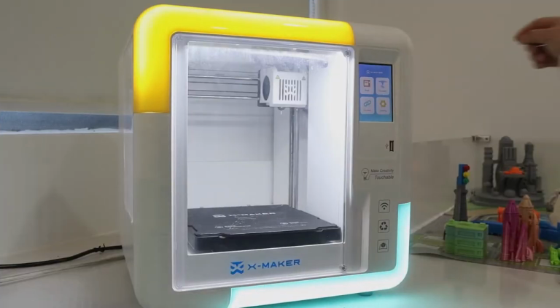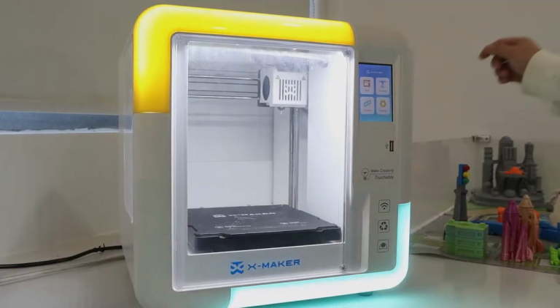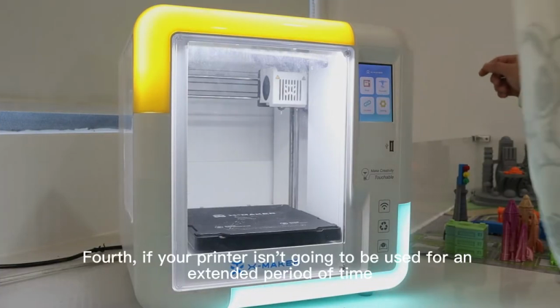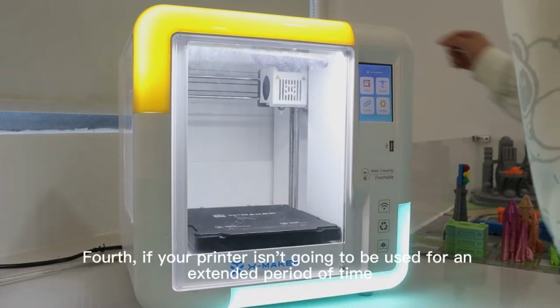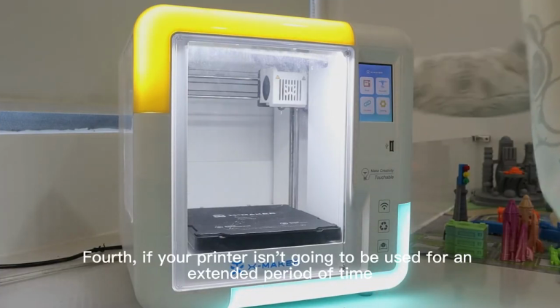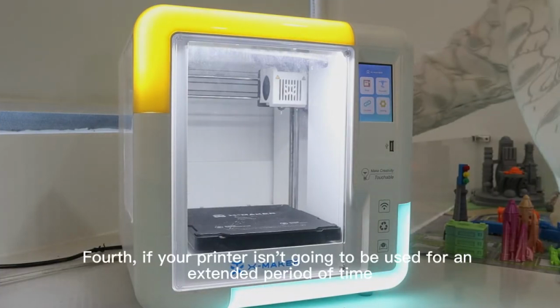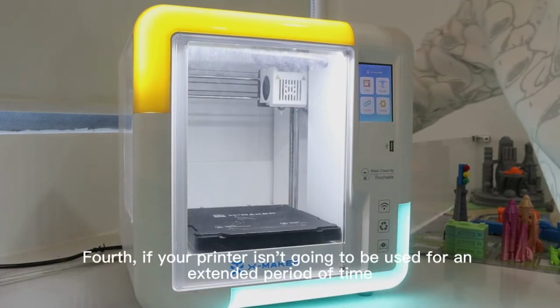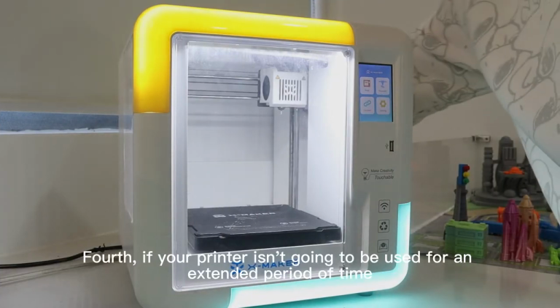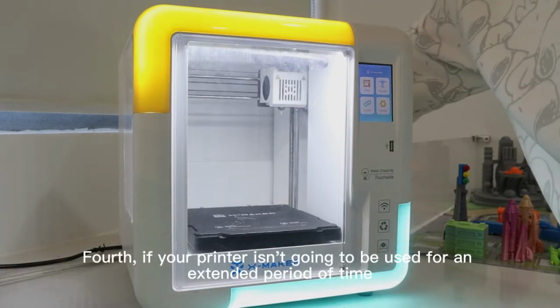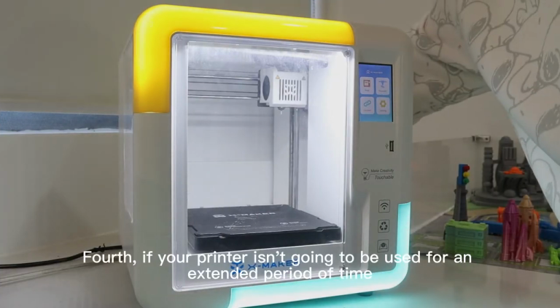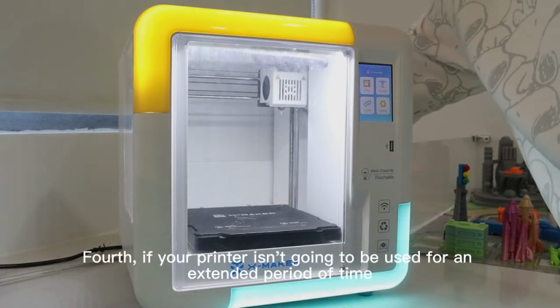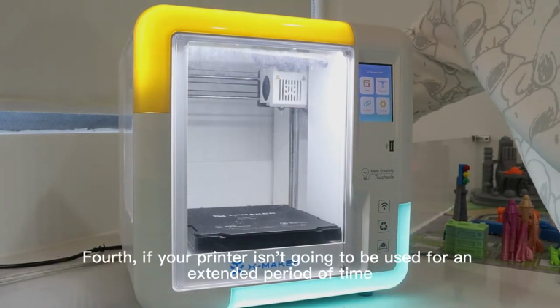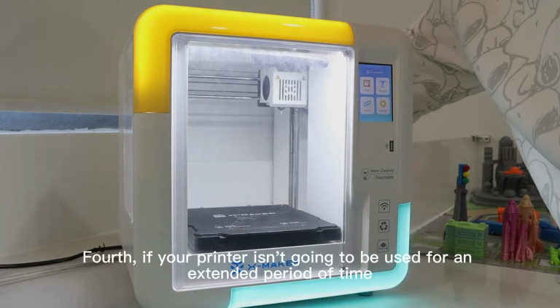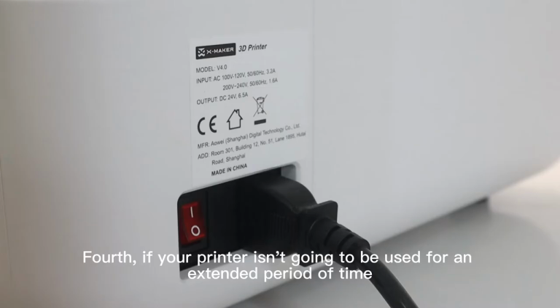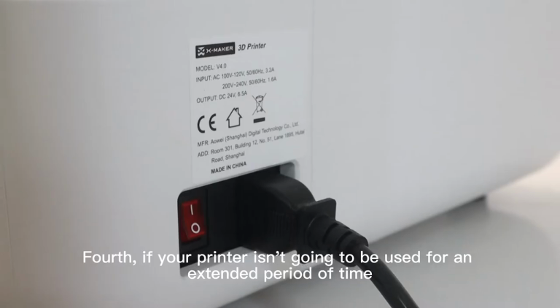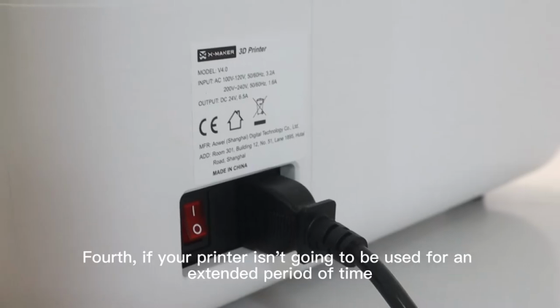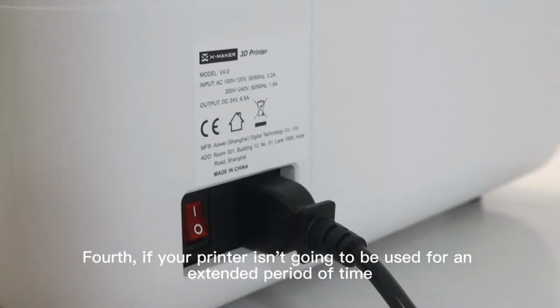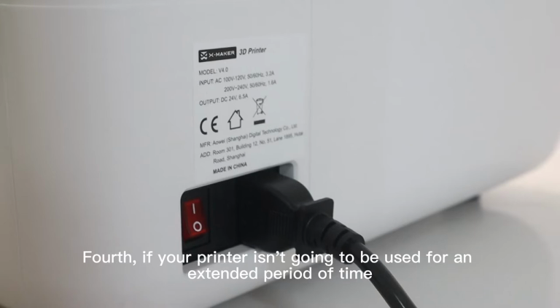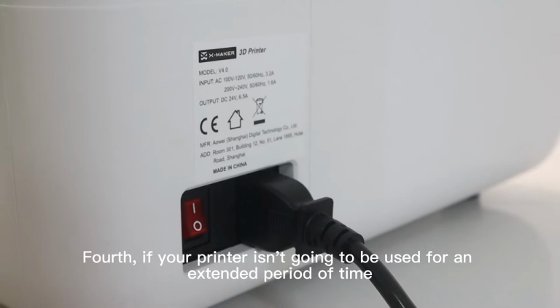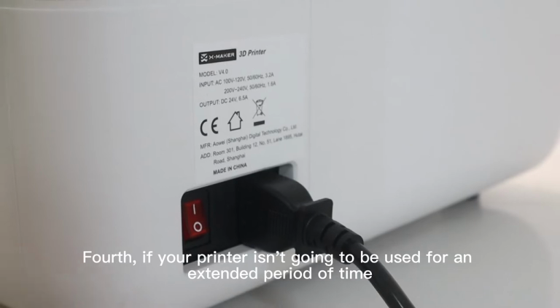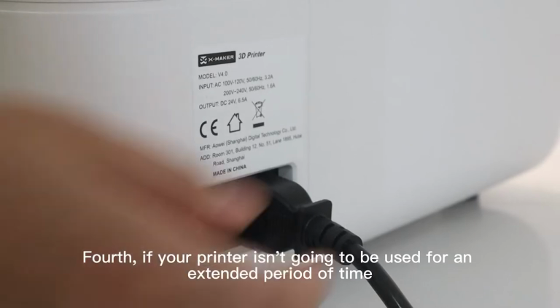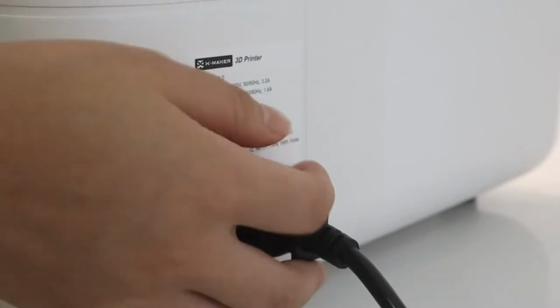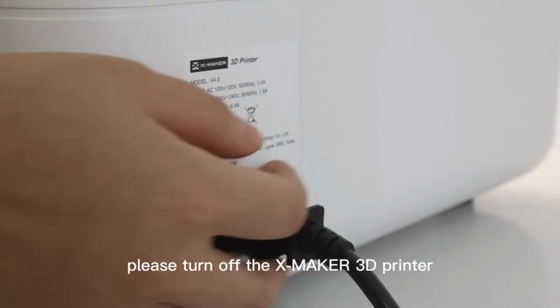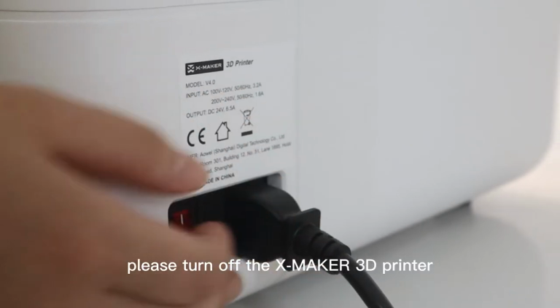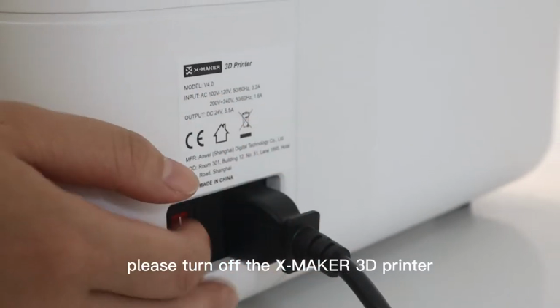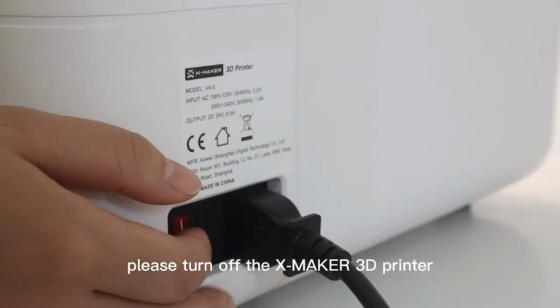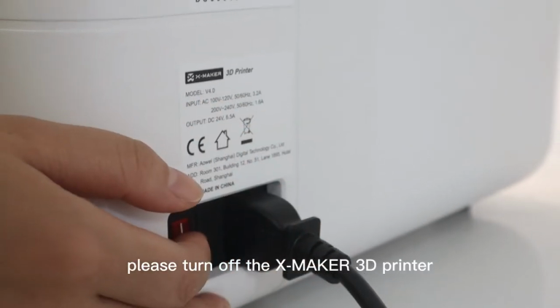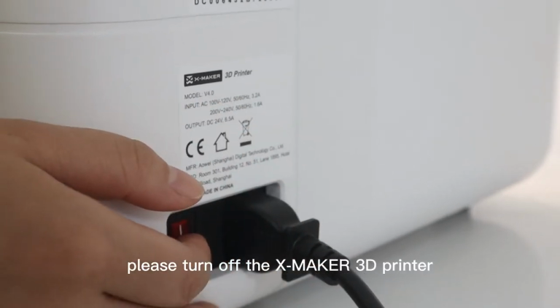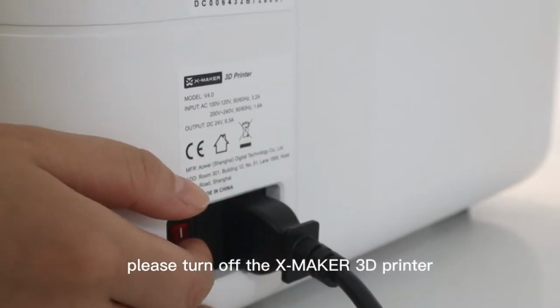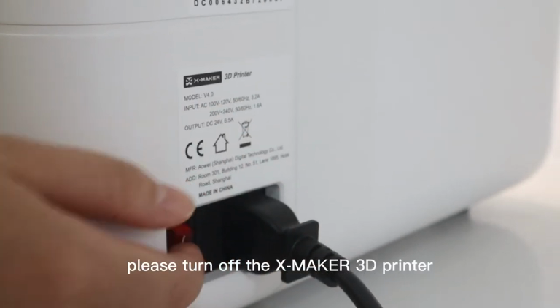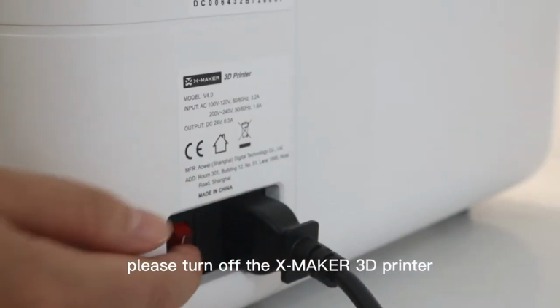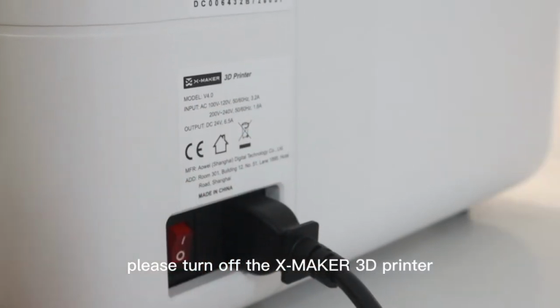Fourth, if your printer isn't going to be used for an extended period of time, please turn off the XMaker 3D Printer.